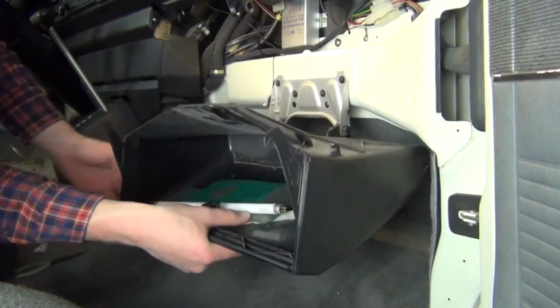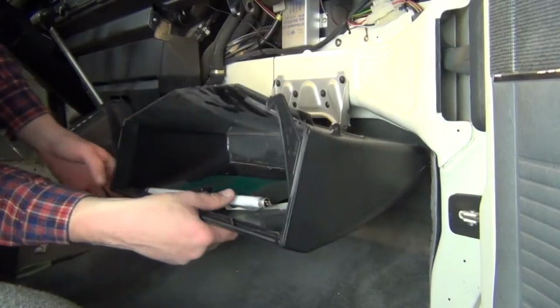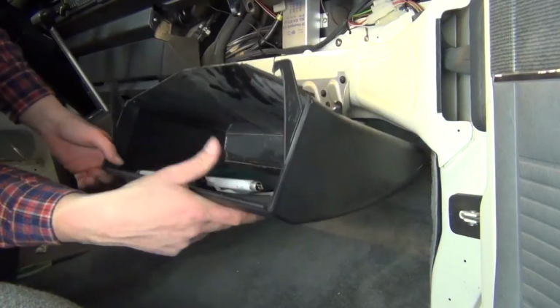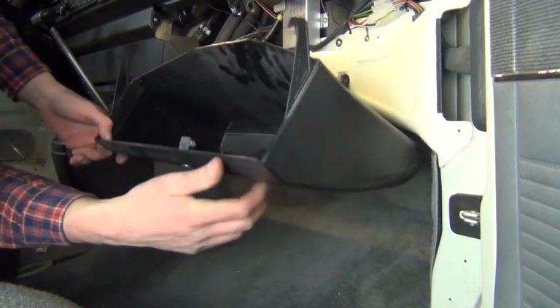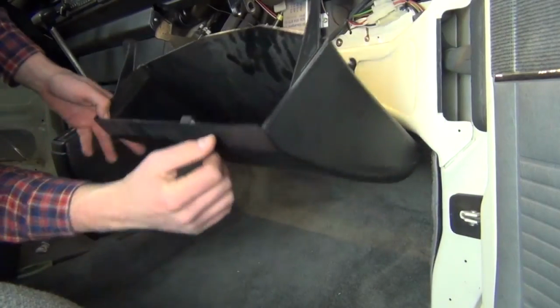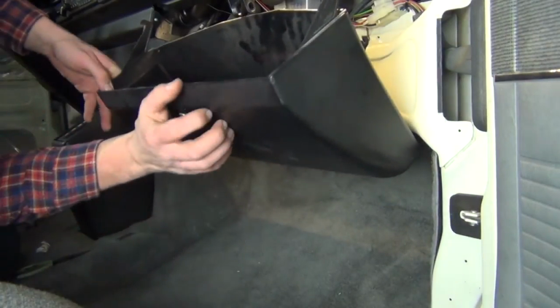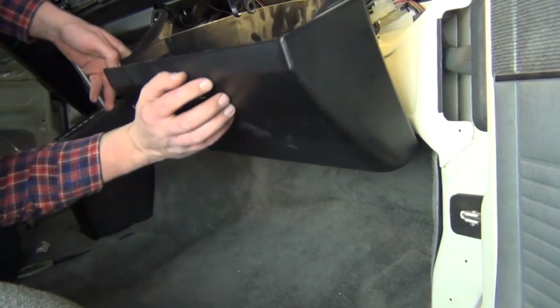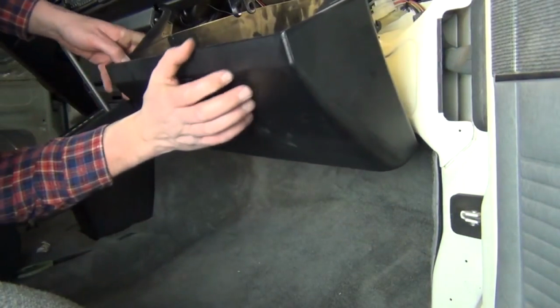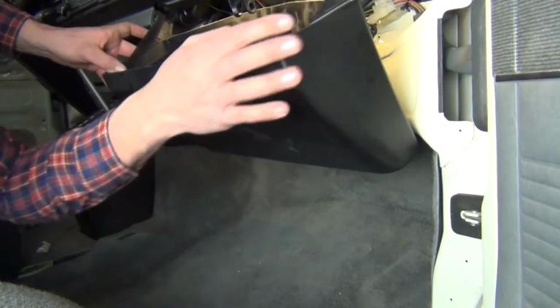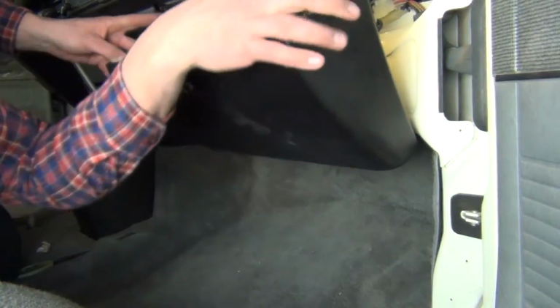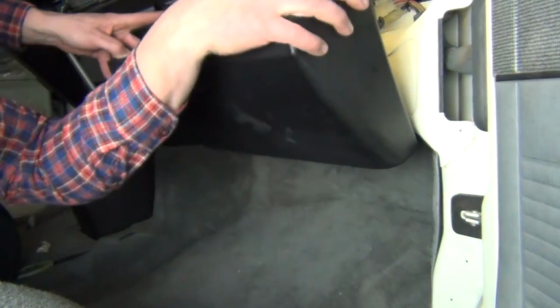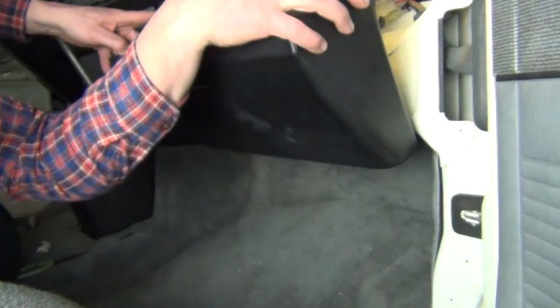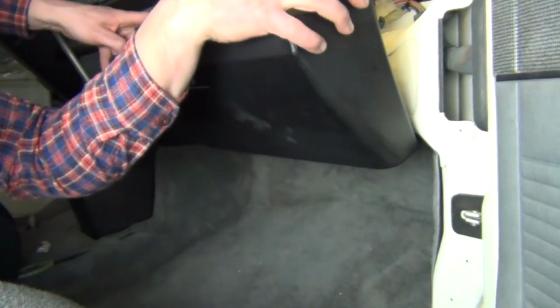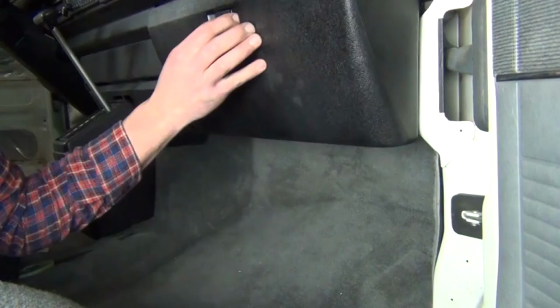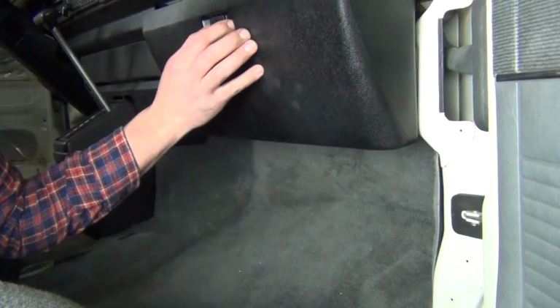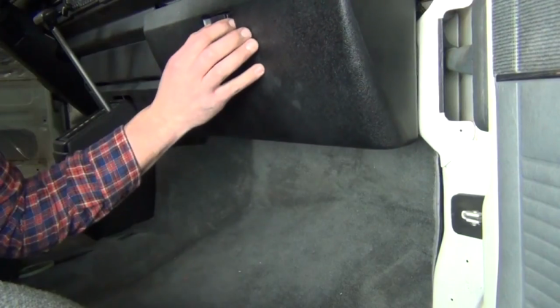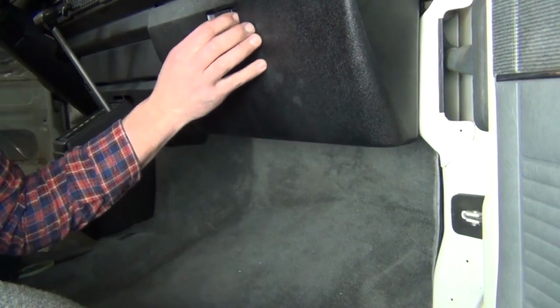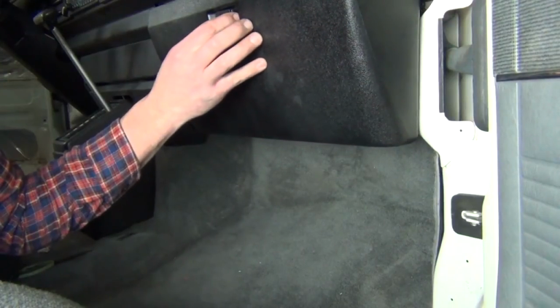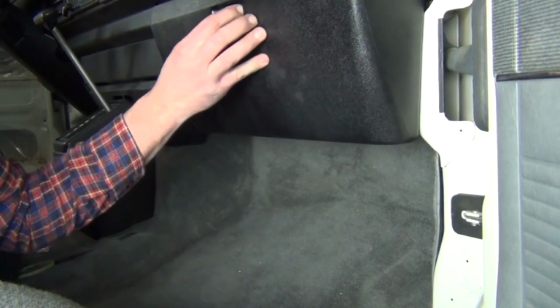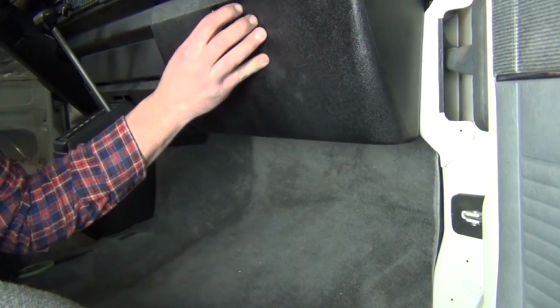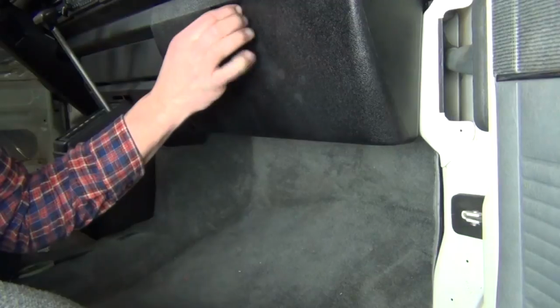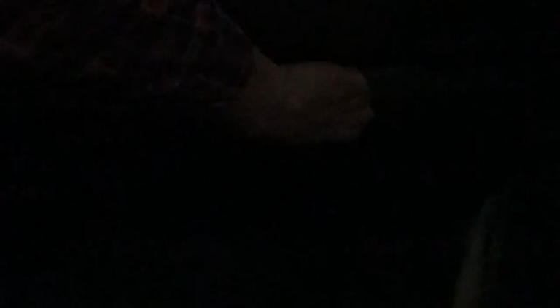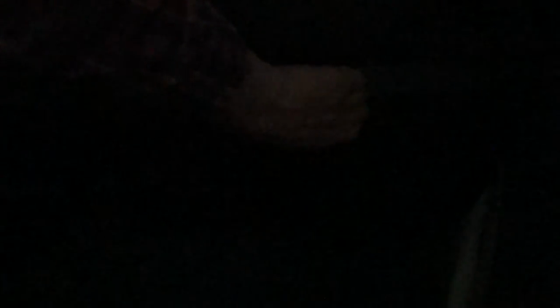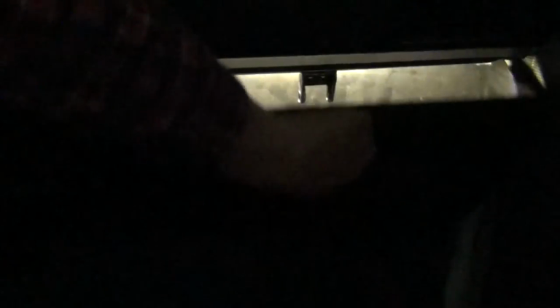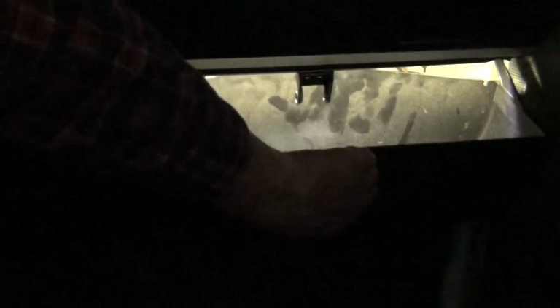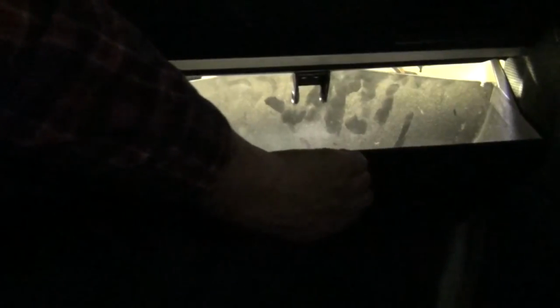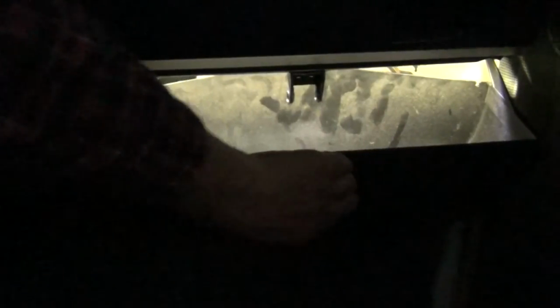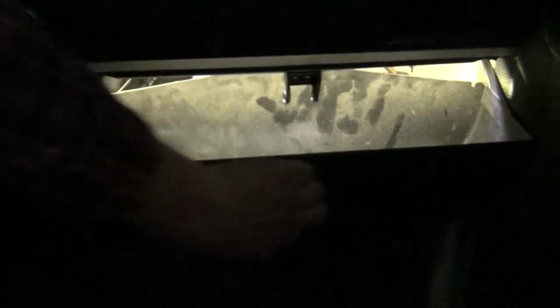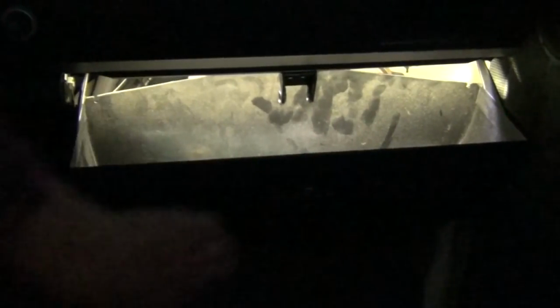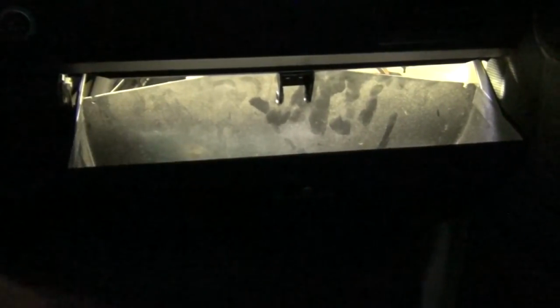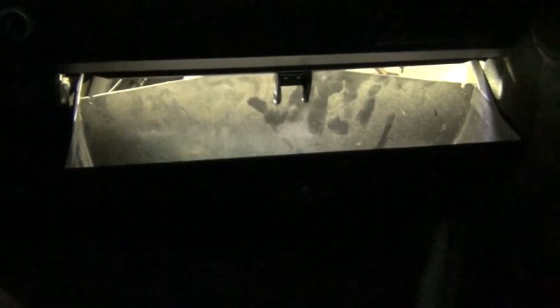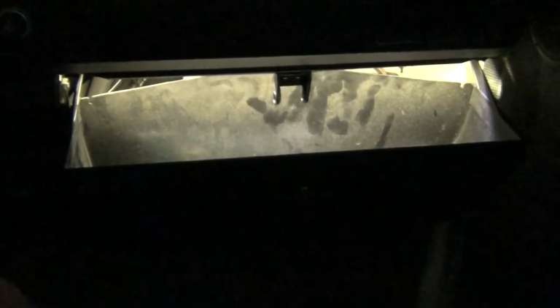Reinstall the glove box, hook up the battery that you made sure to disconnect at the beginning of this endeavor, and enjoy some automated light in your glove box.